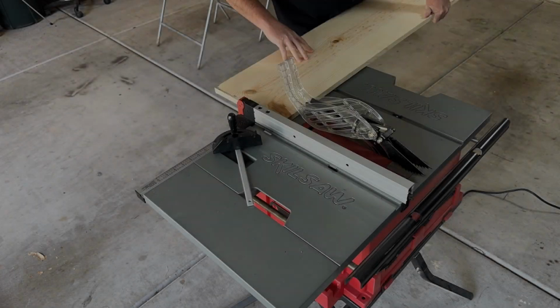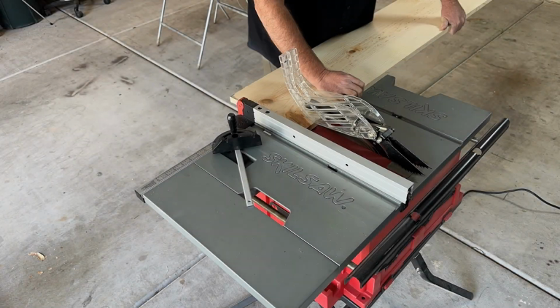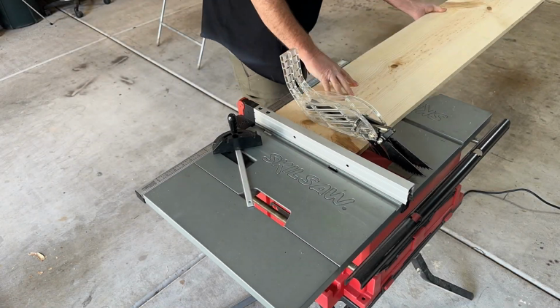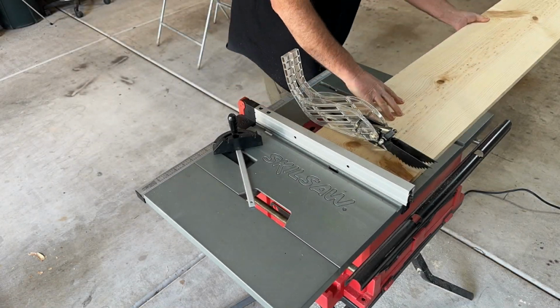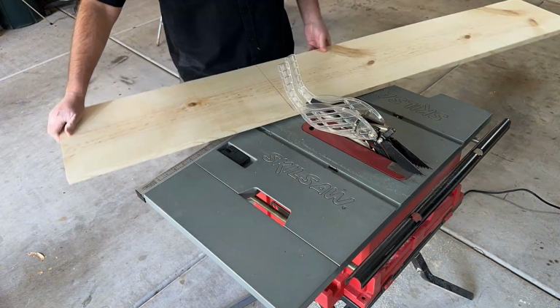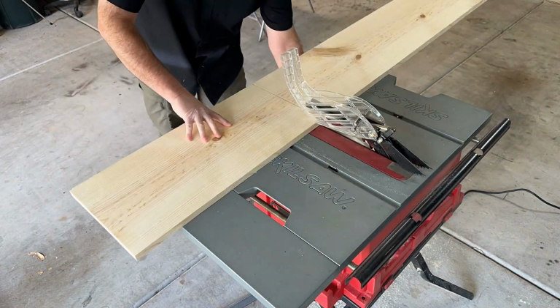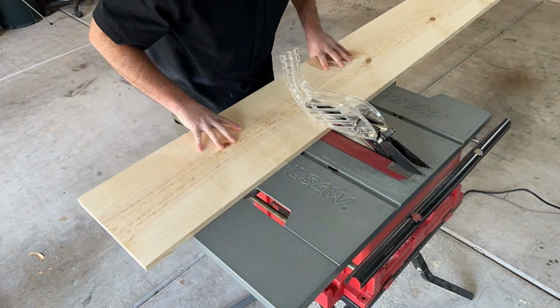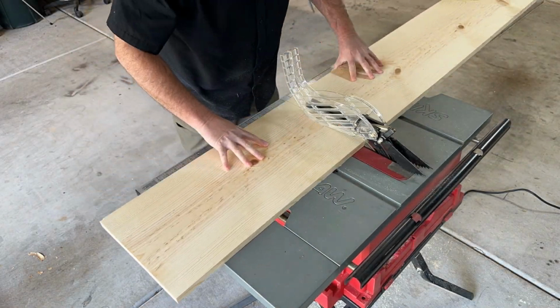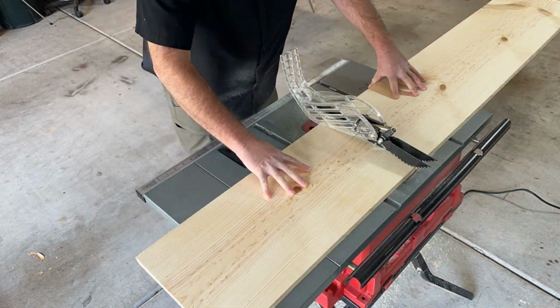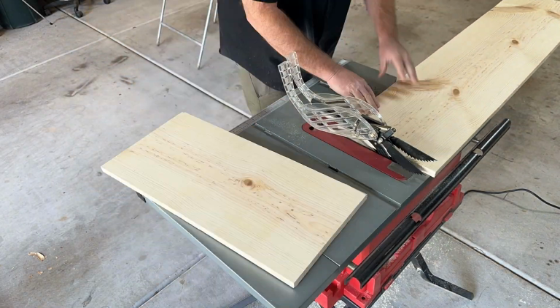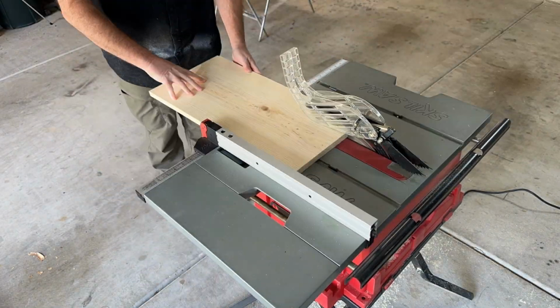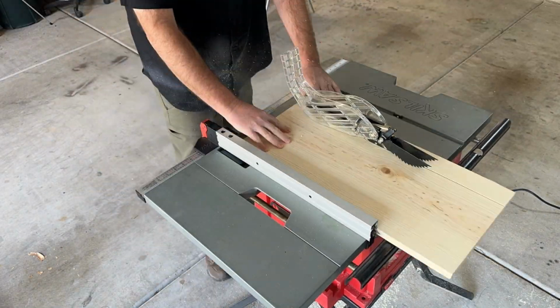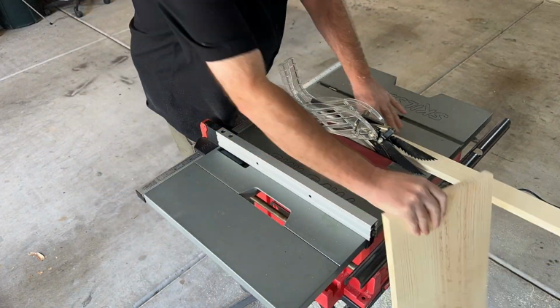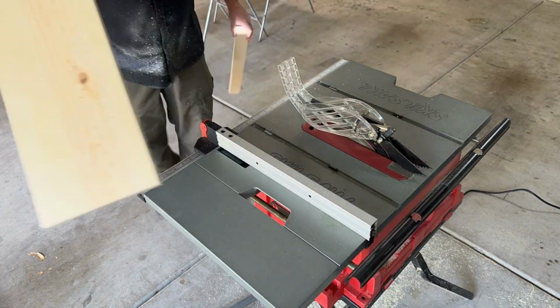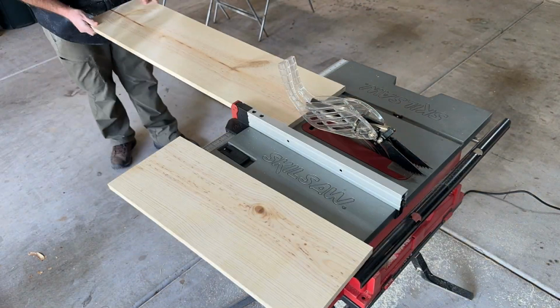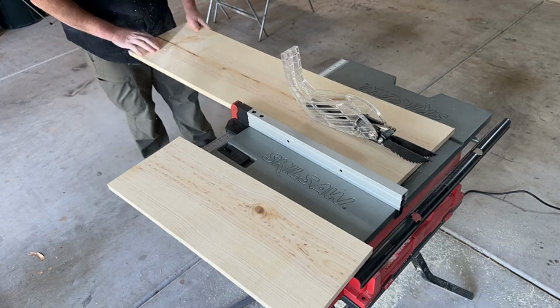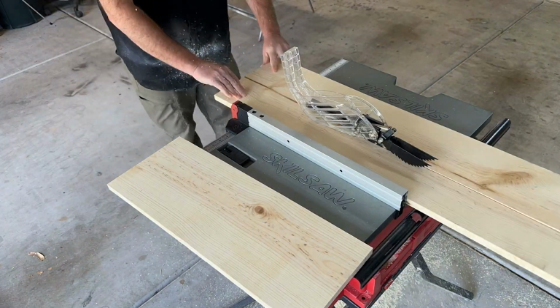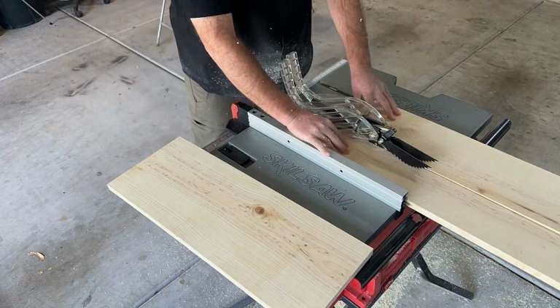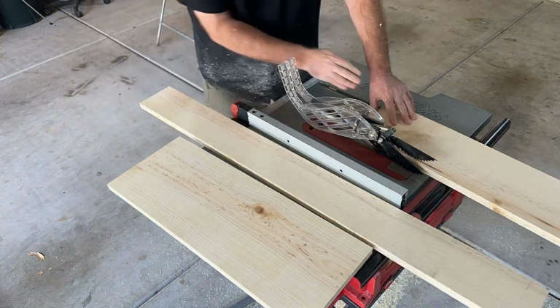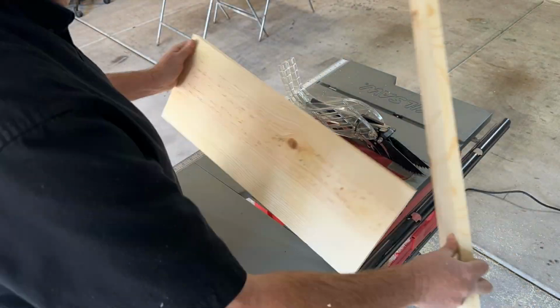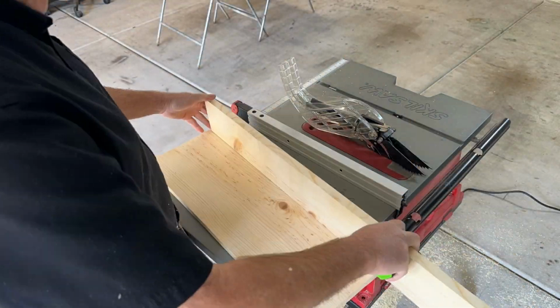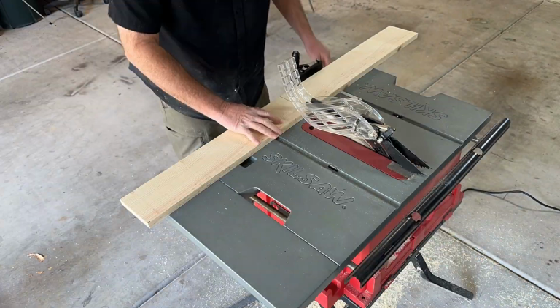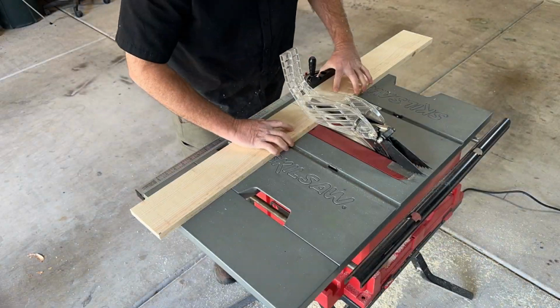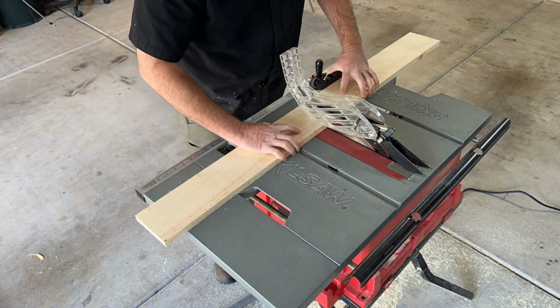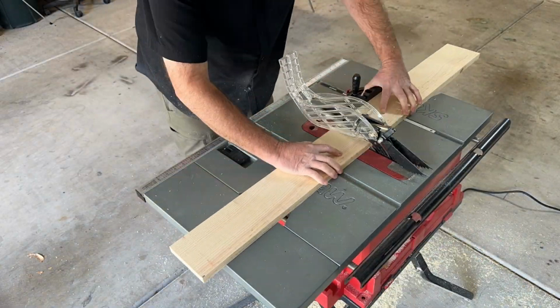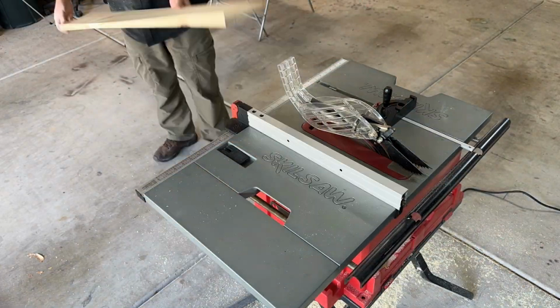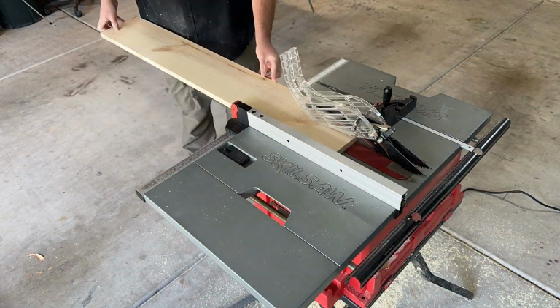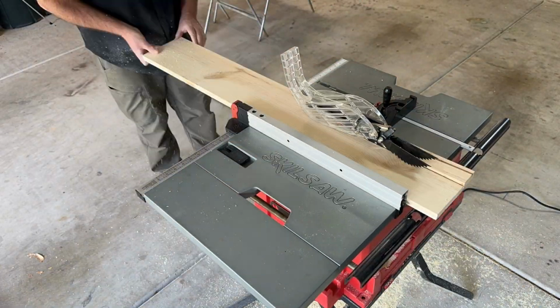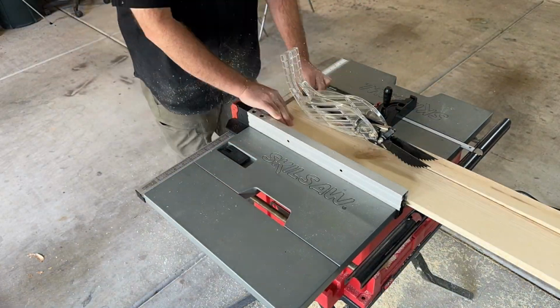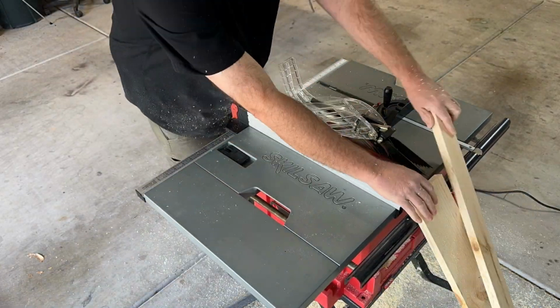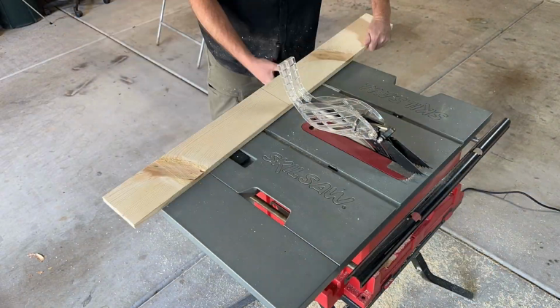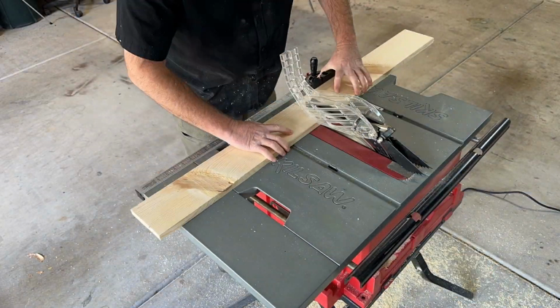Up next, it was time to build the ladder, including the top platform that will house the drive system.